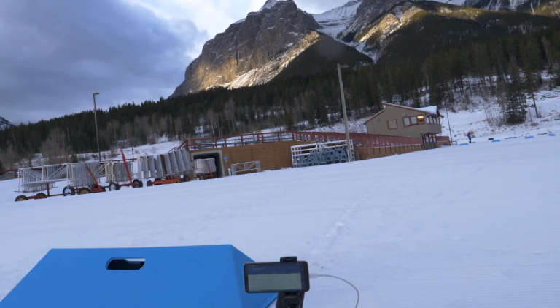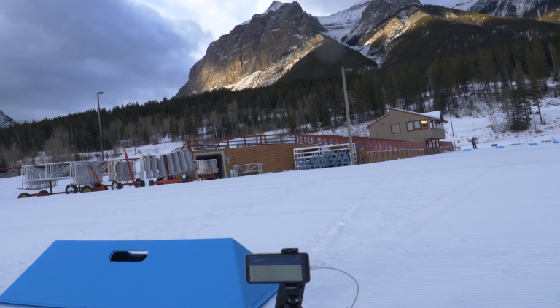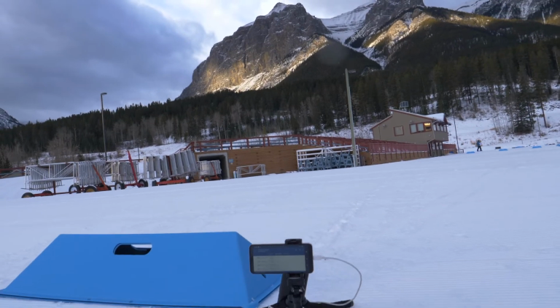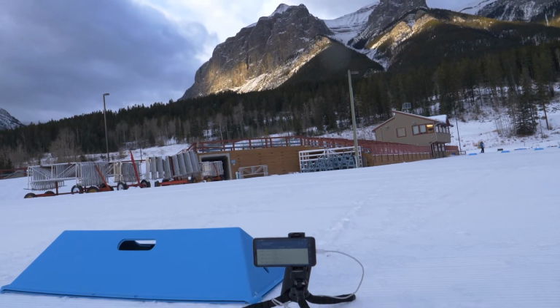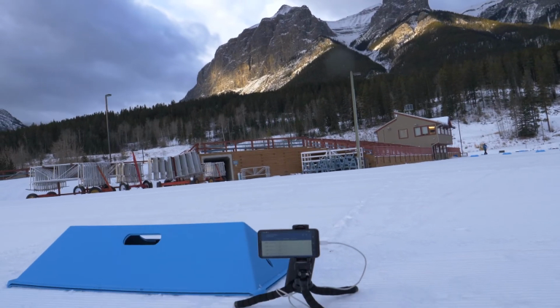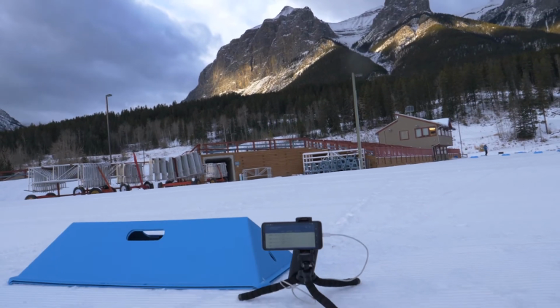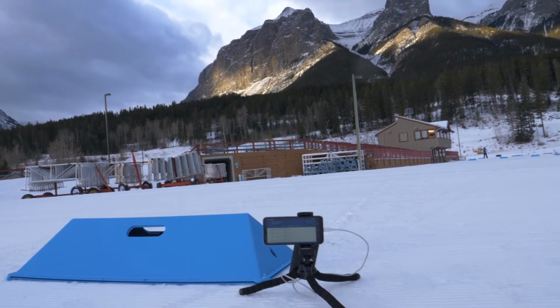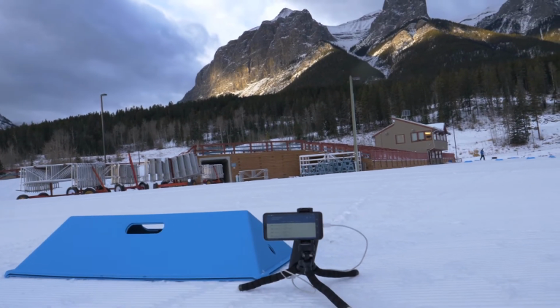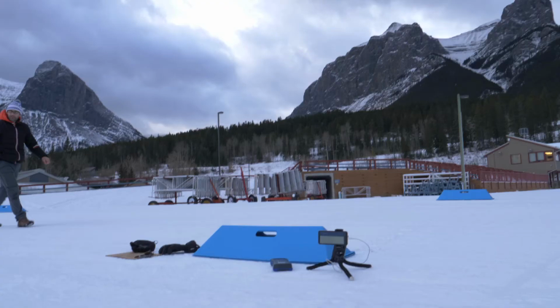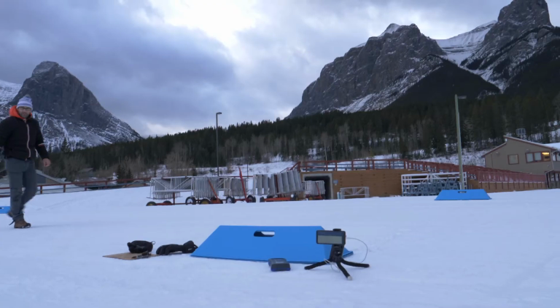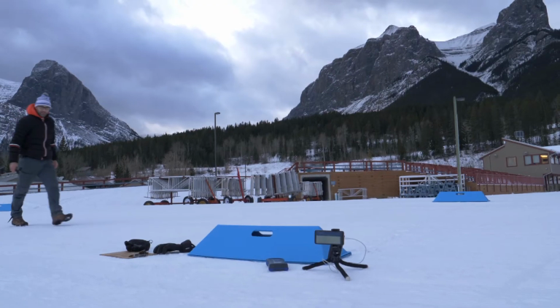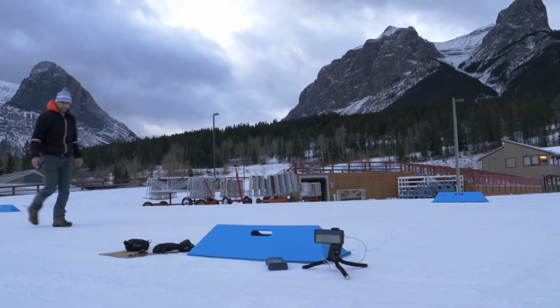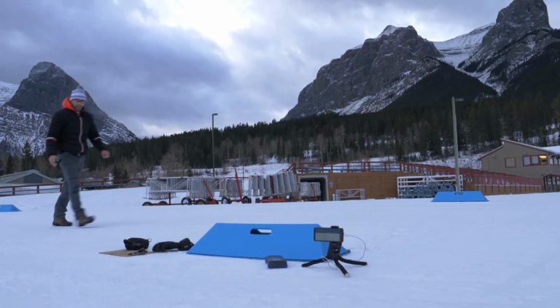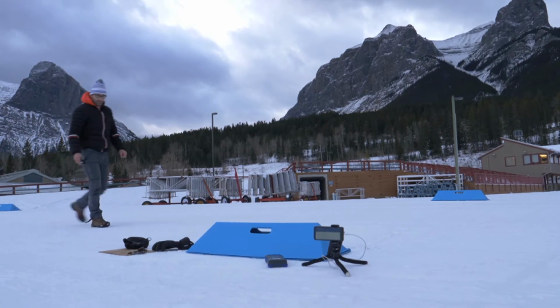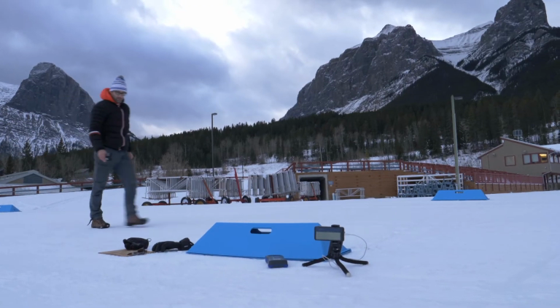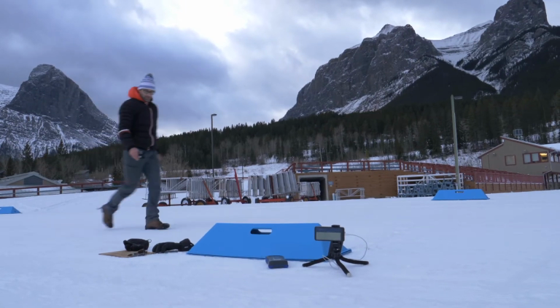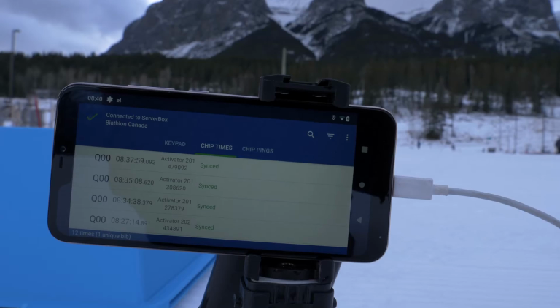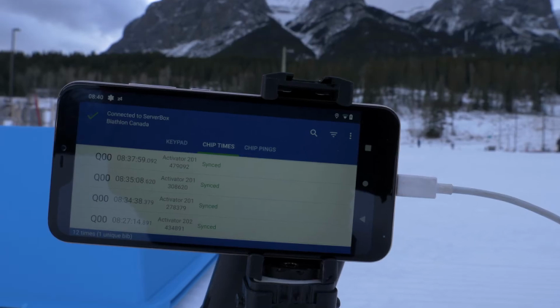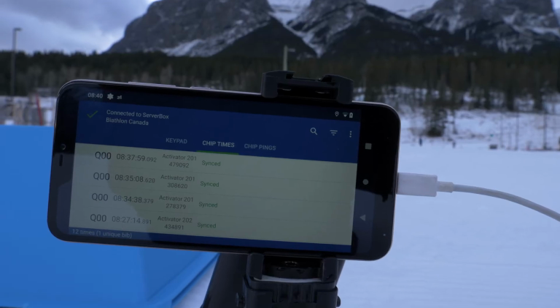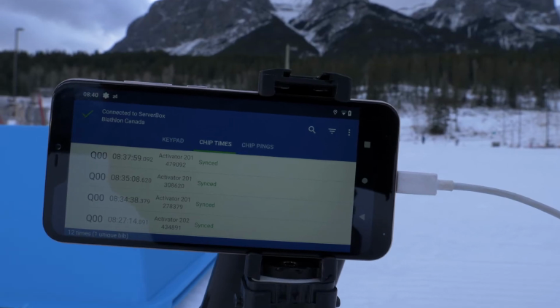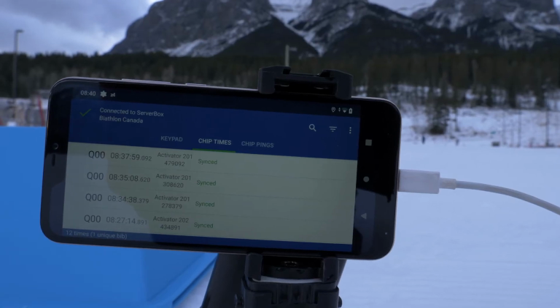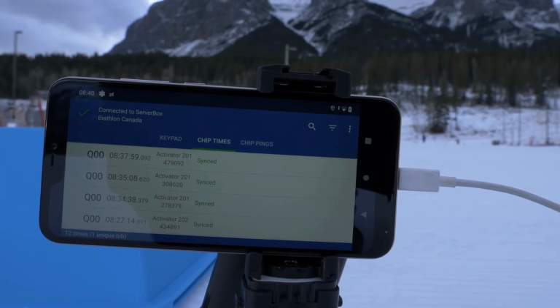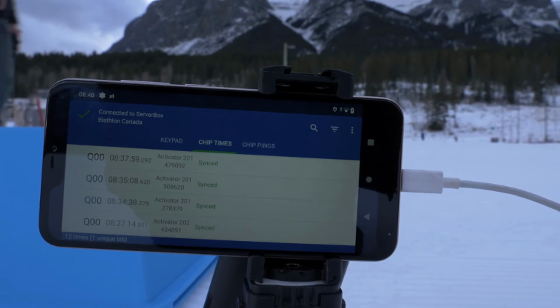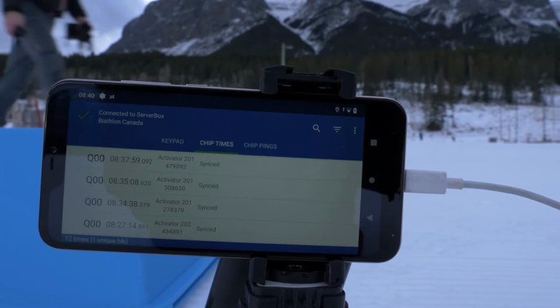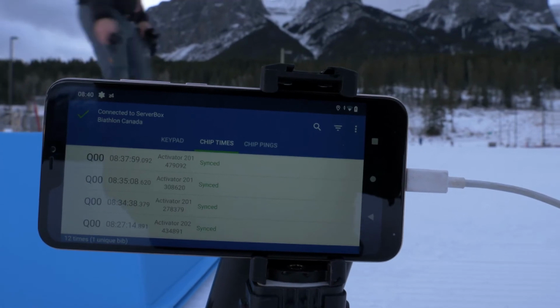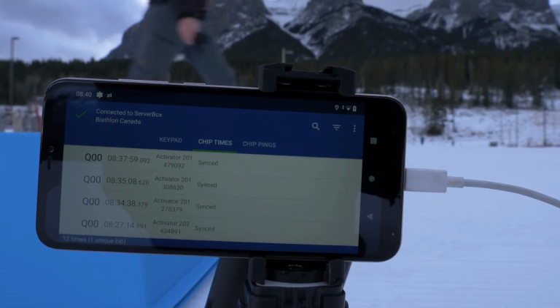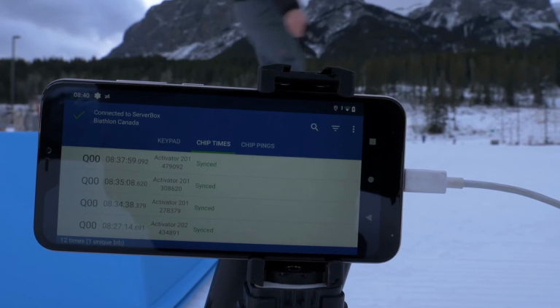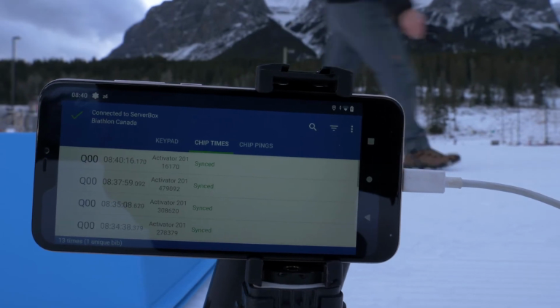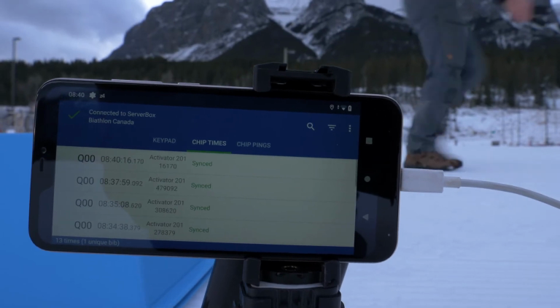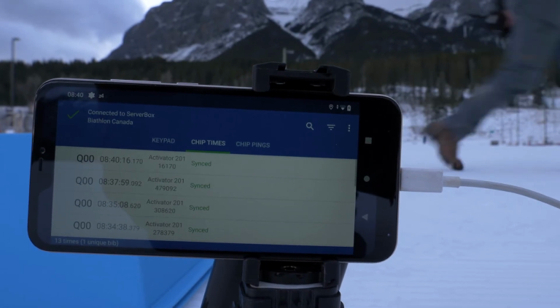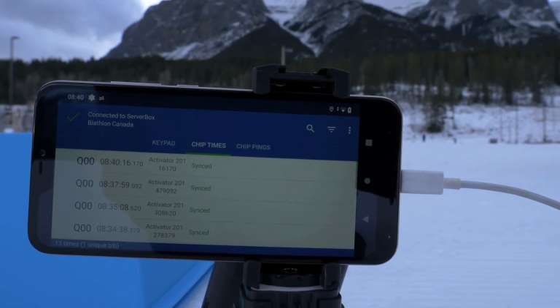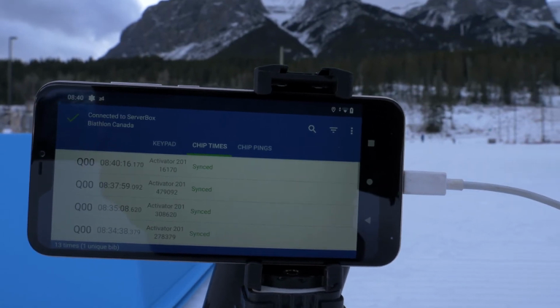The final test is to take a real race chip and walk through the loop to make sure that it gets read by the phone and that the time gets synced to the server.